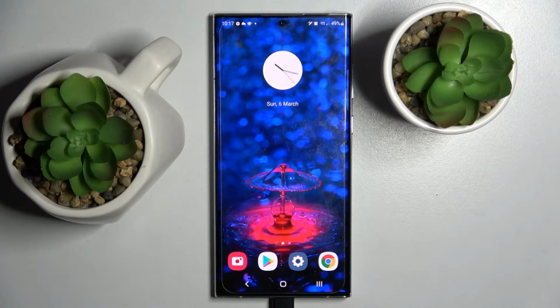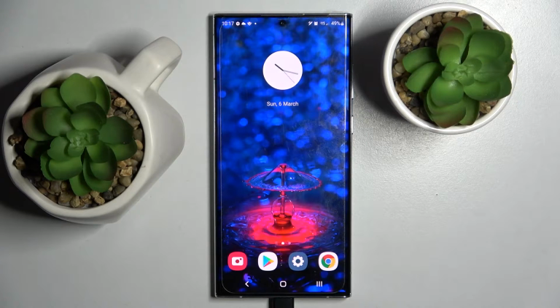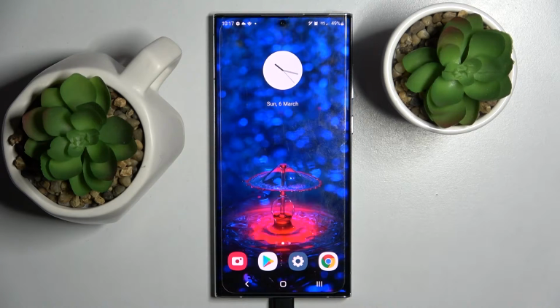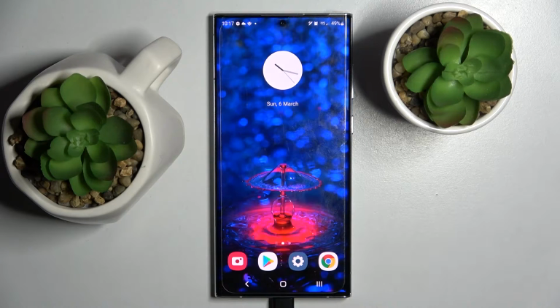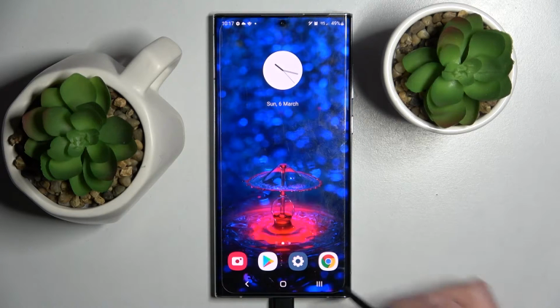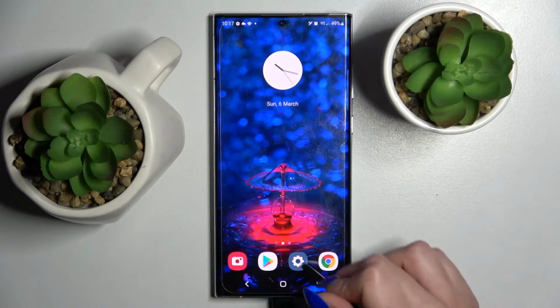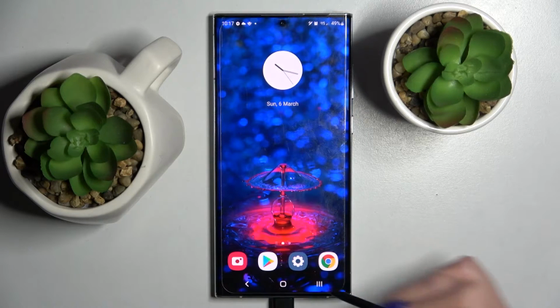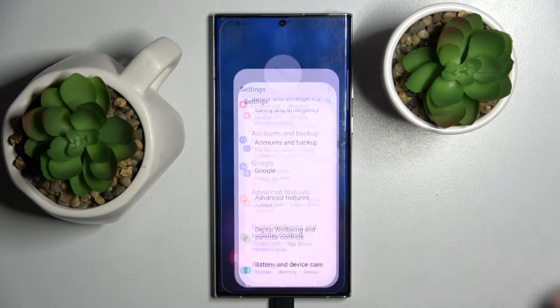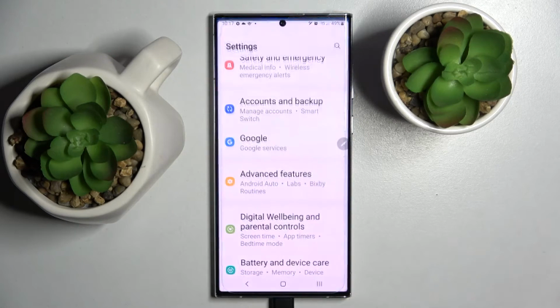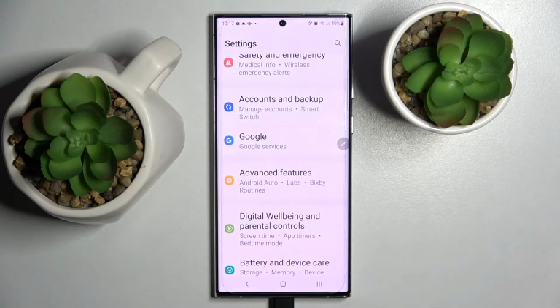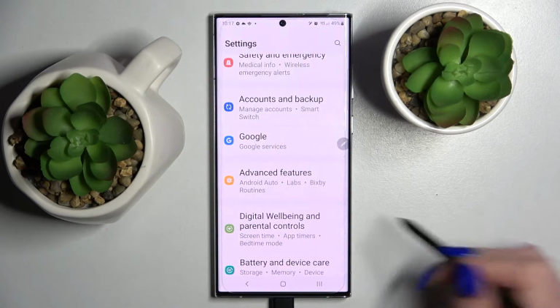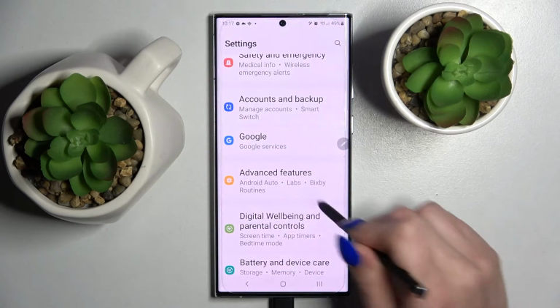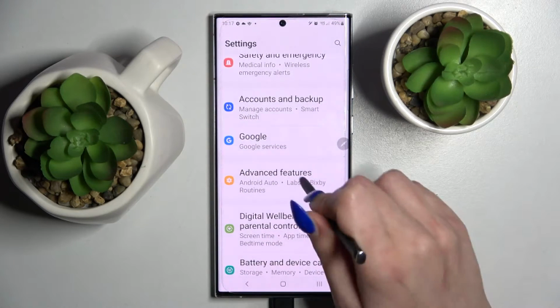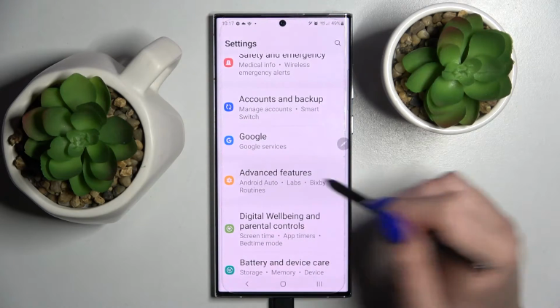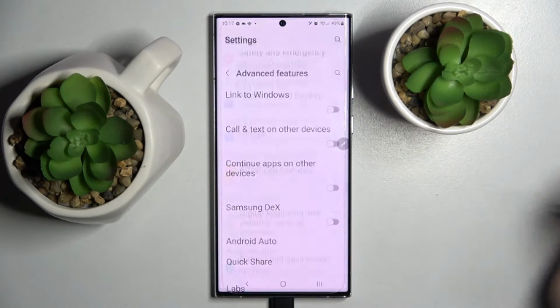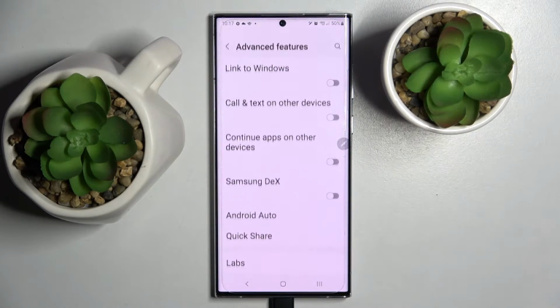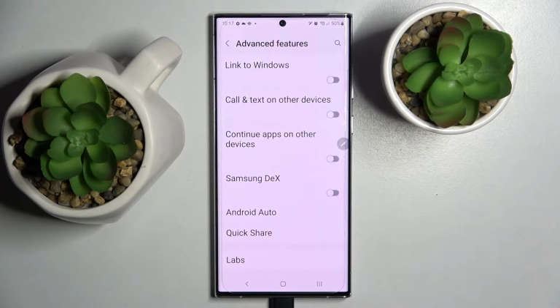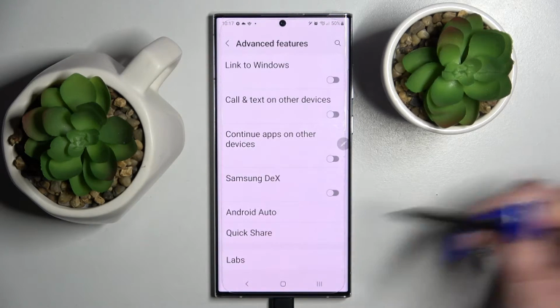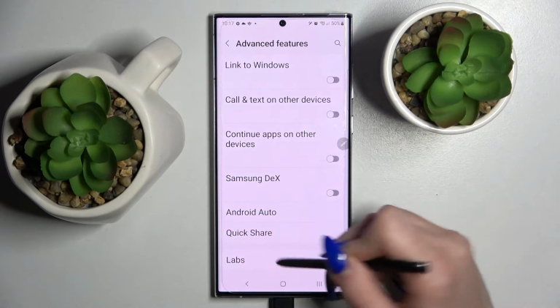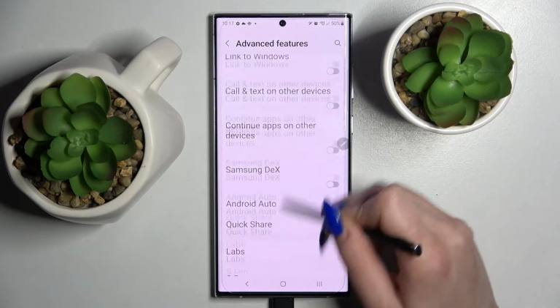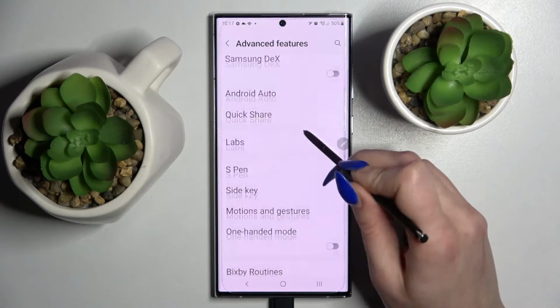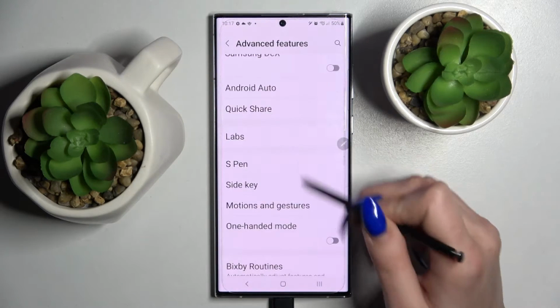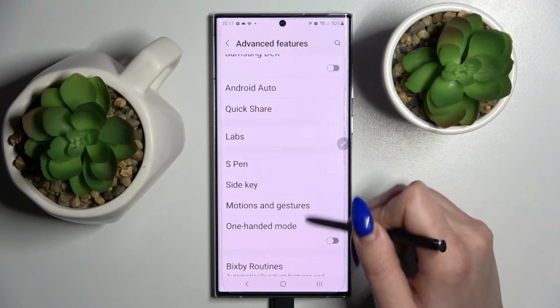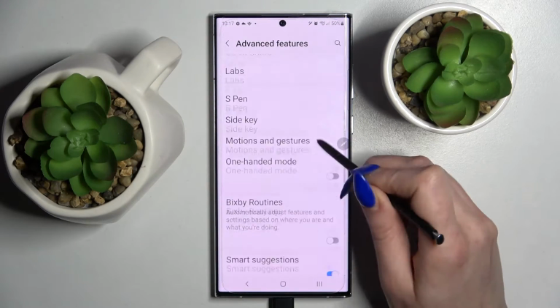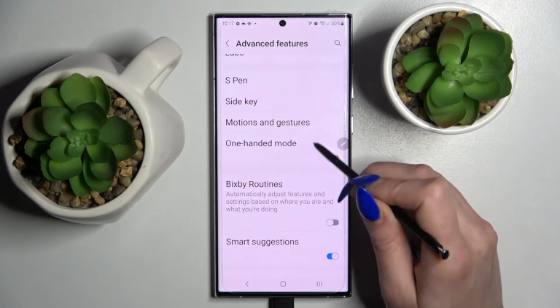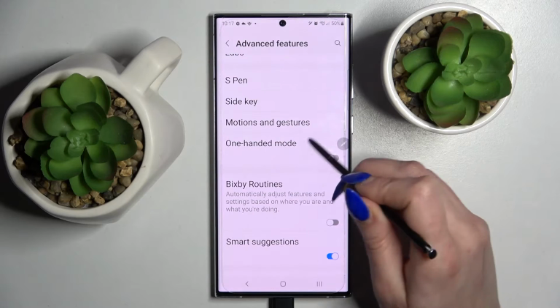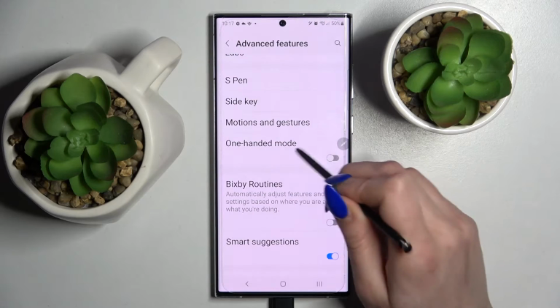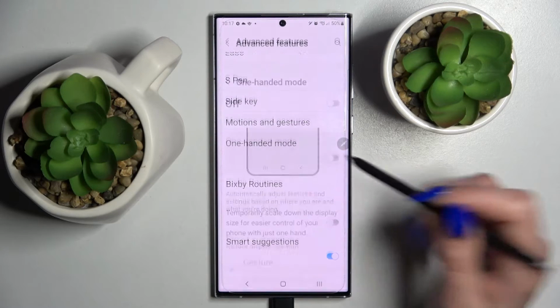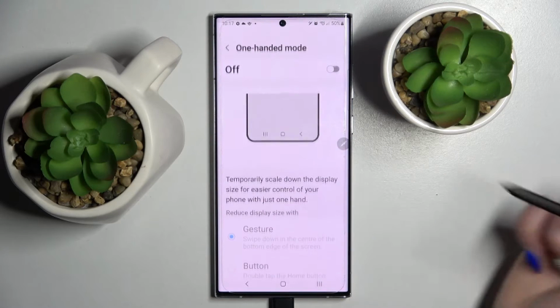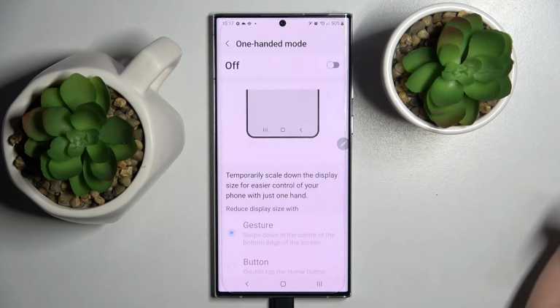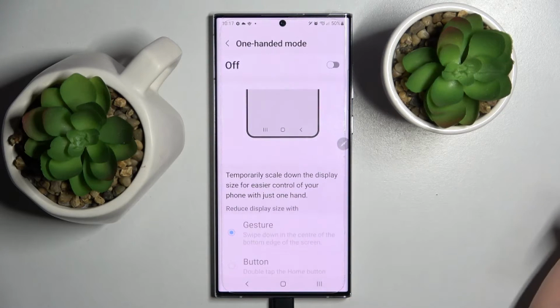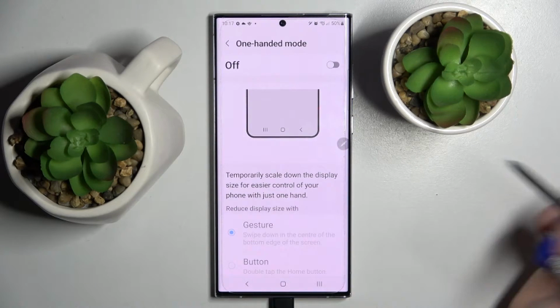First of all, go into Settings. Notice Advanced Features, scroll down, and click on One-Handed Mode.